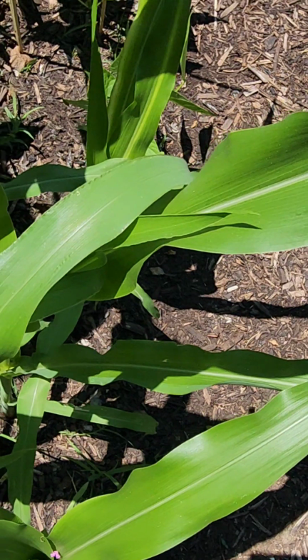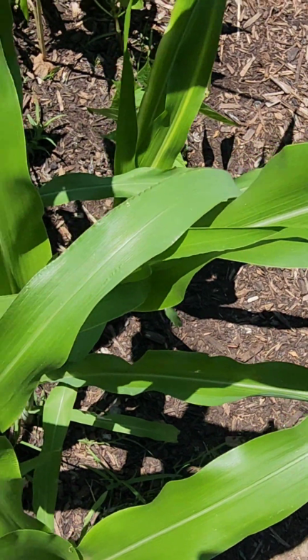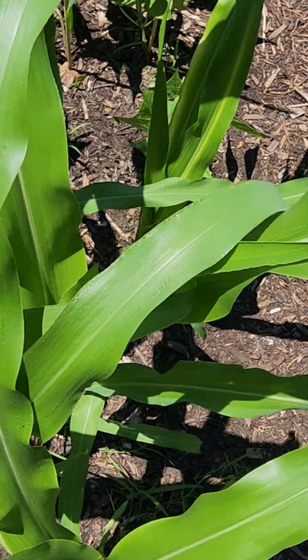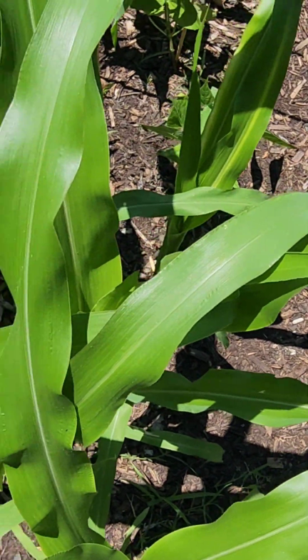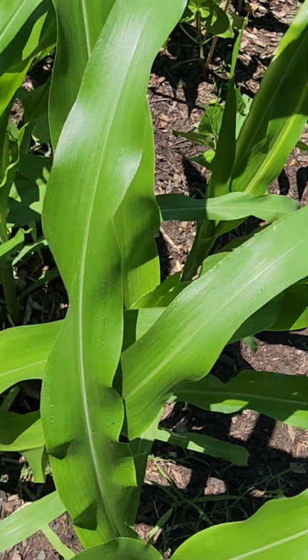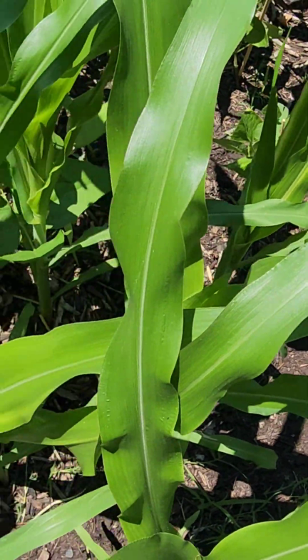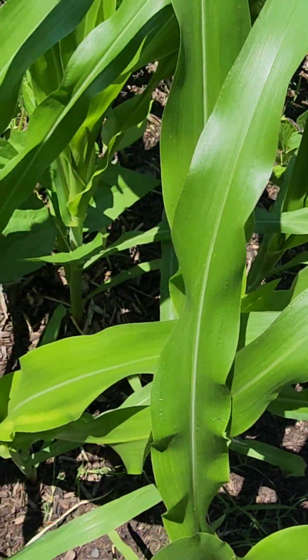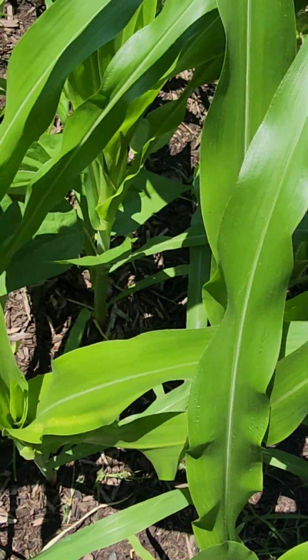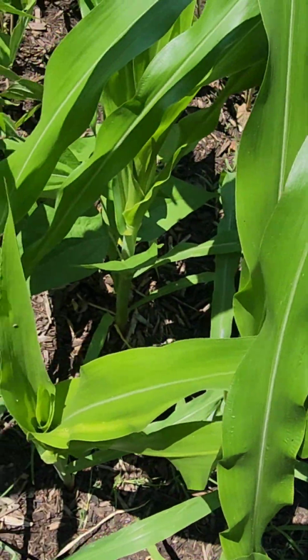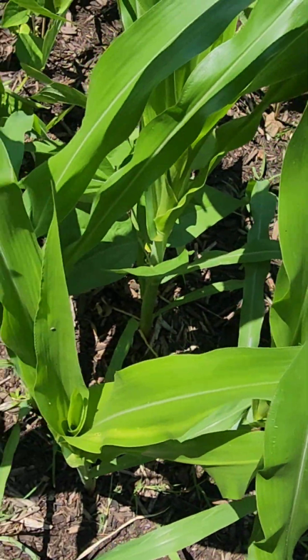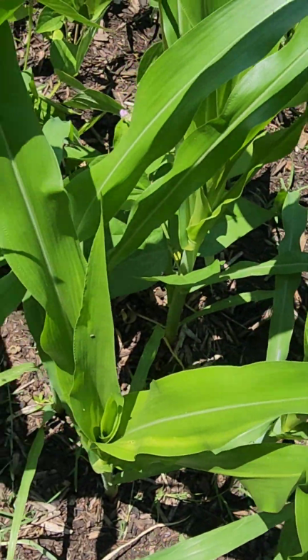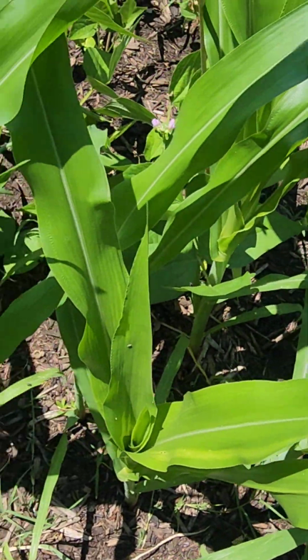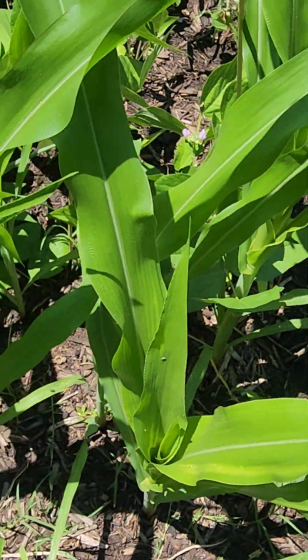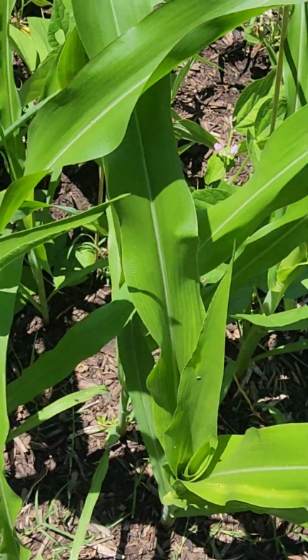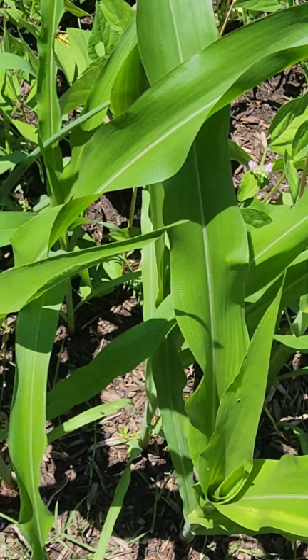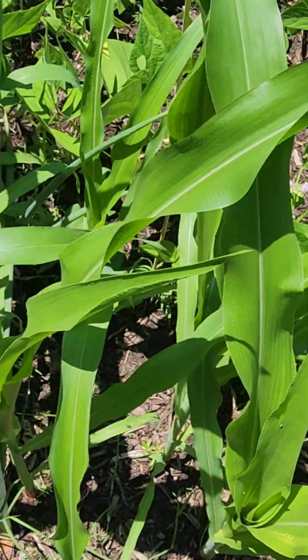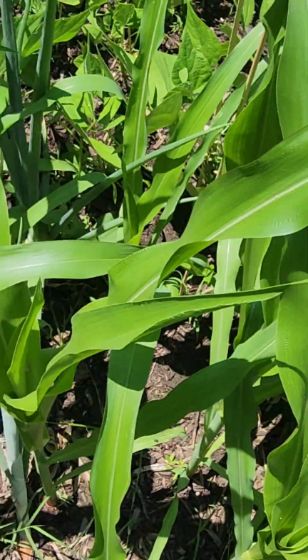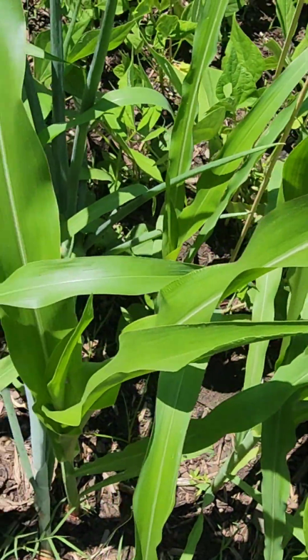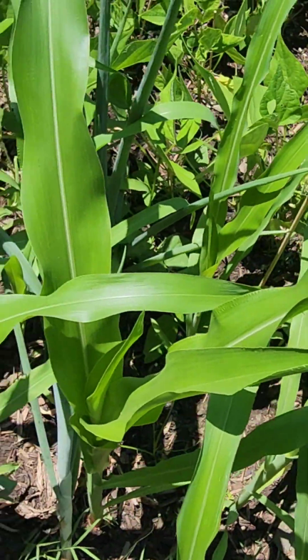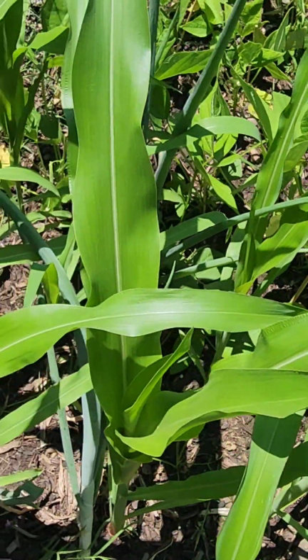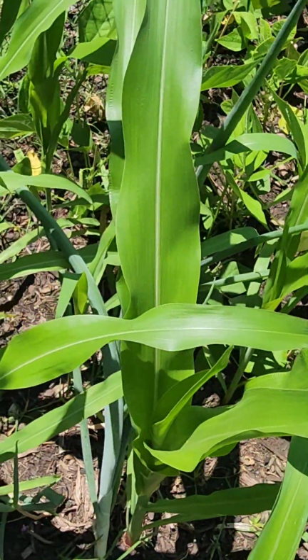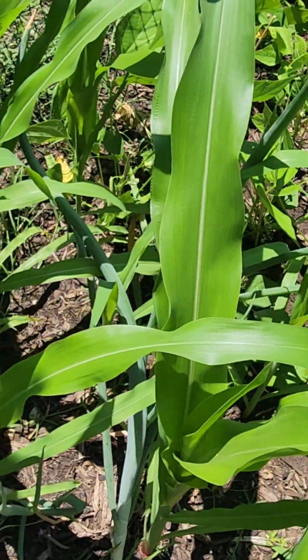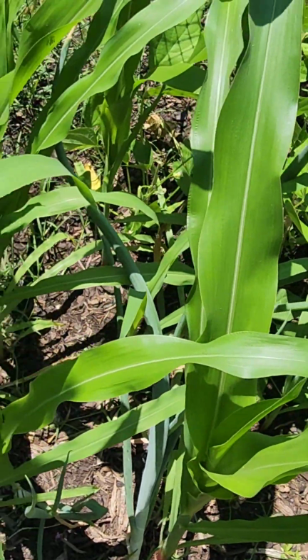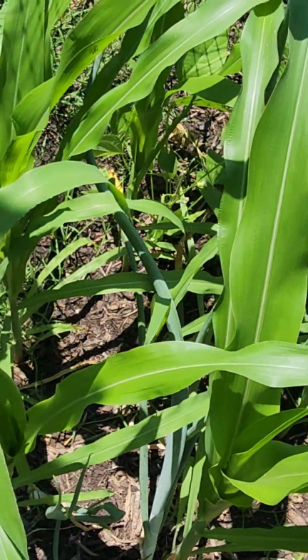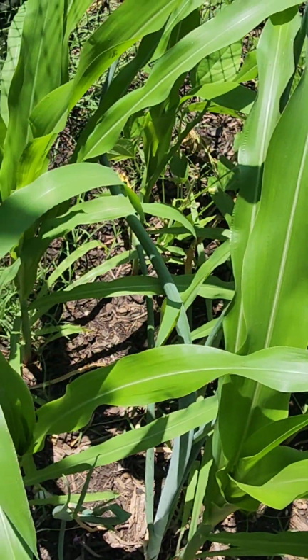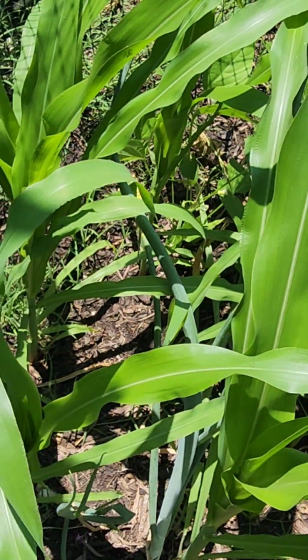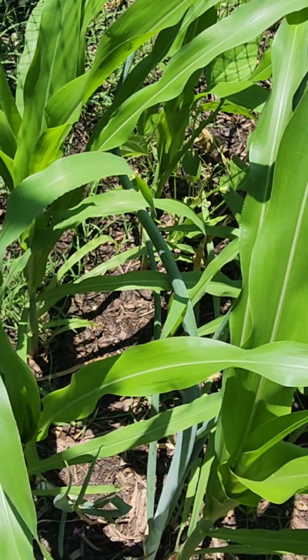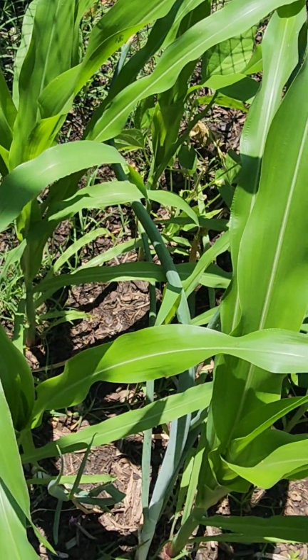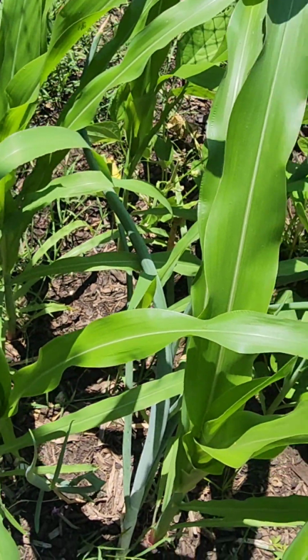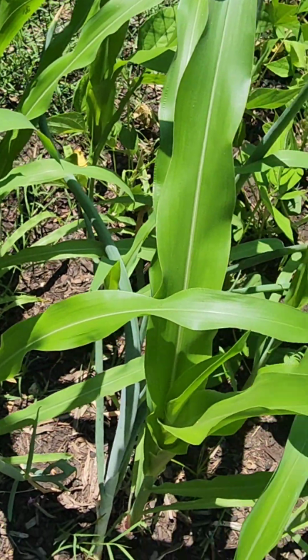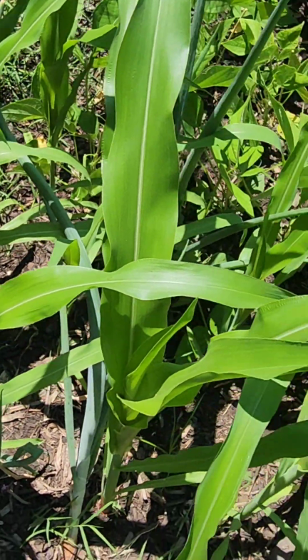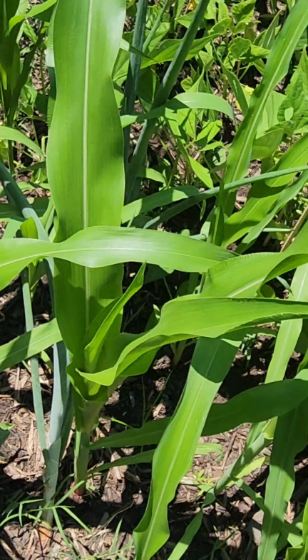The corn is looking good, they're looking good!